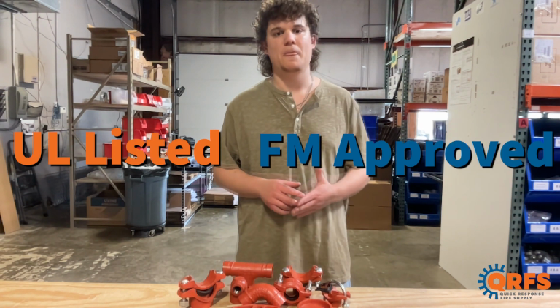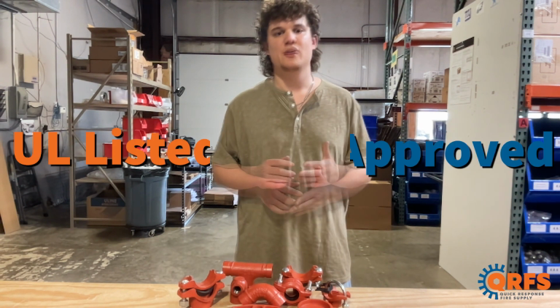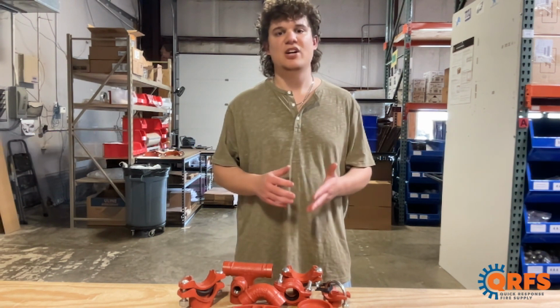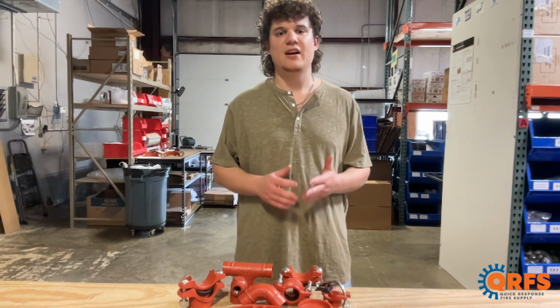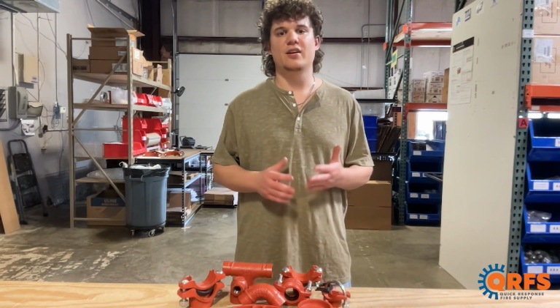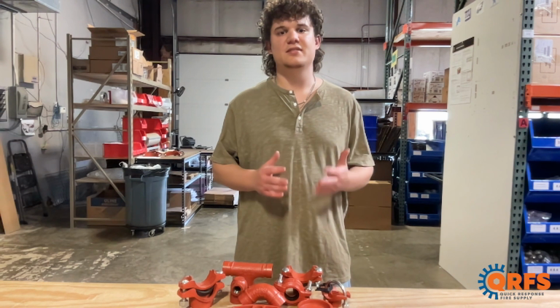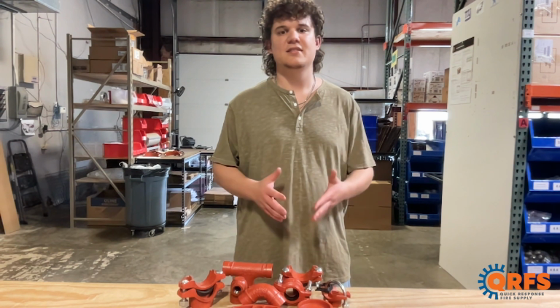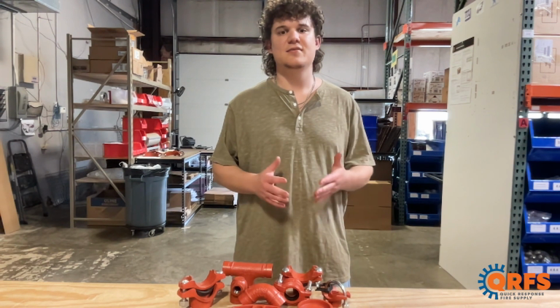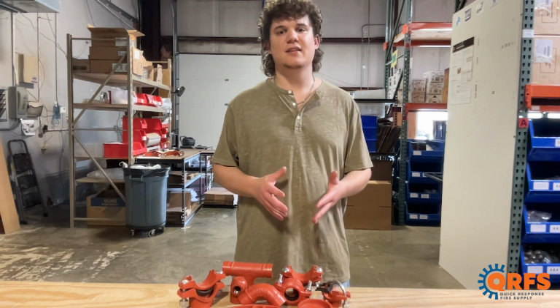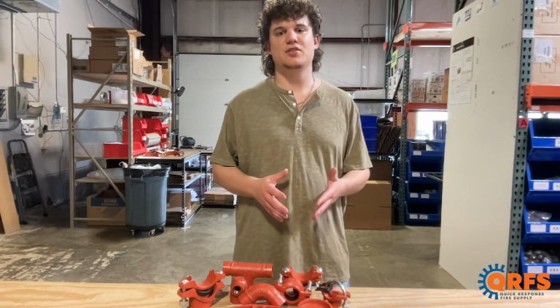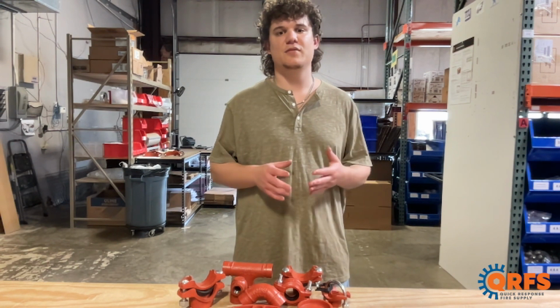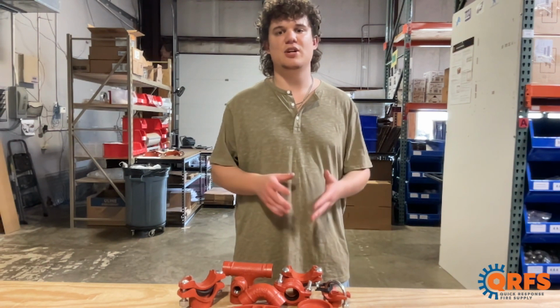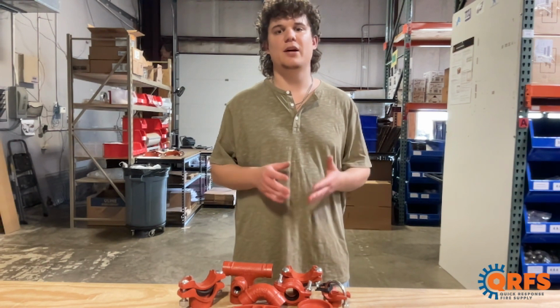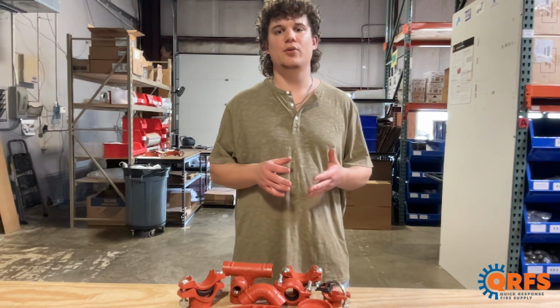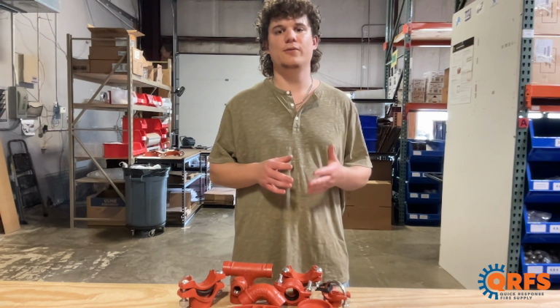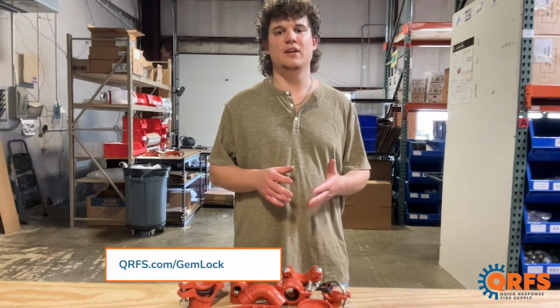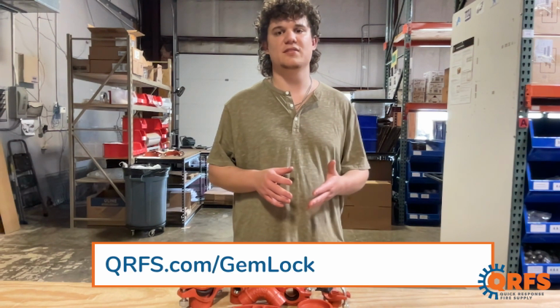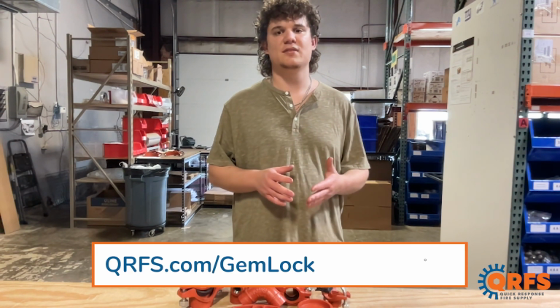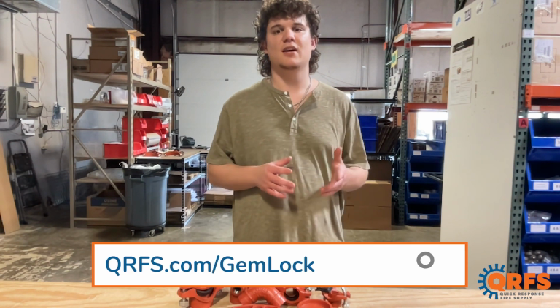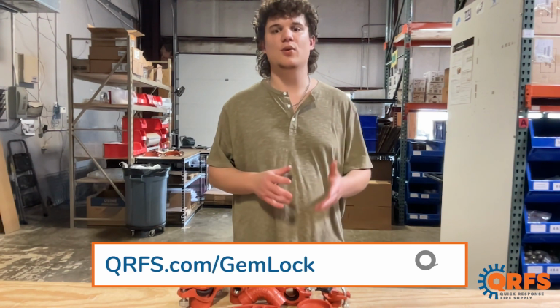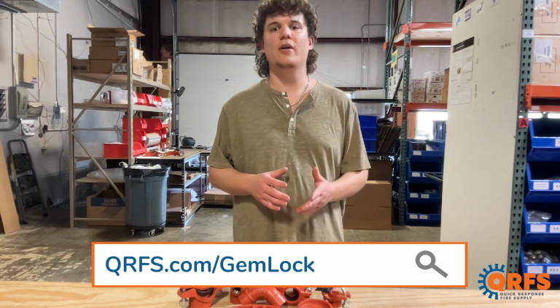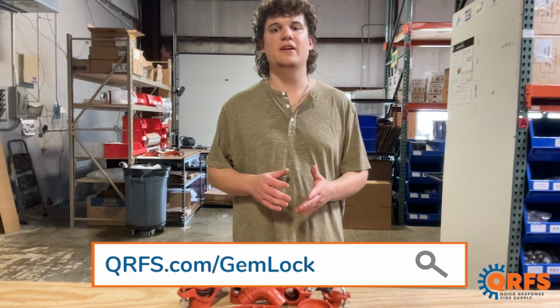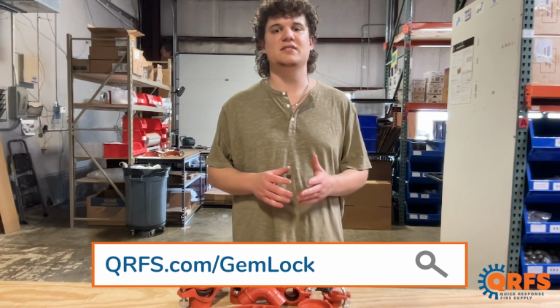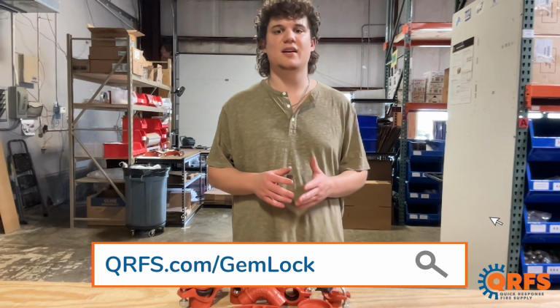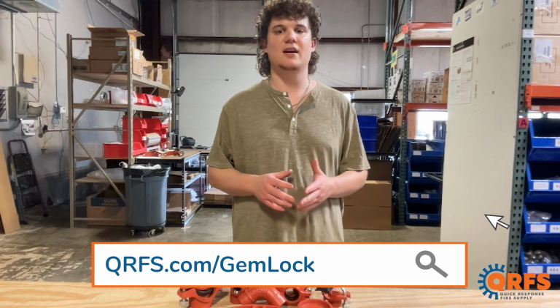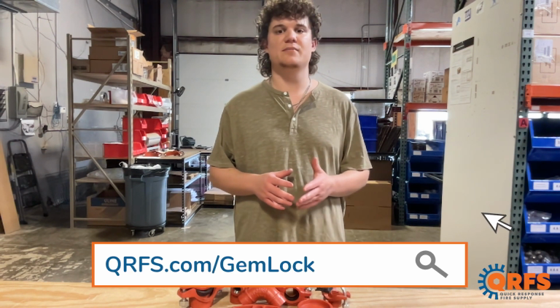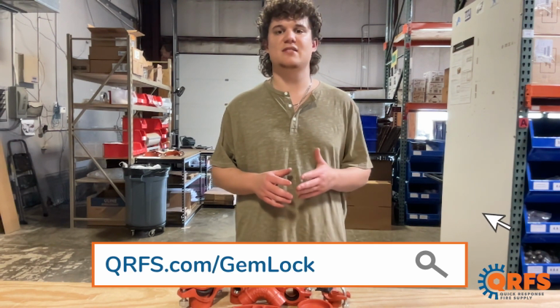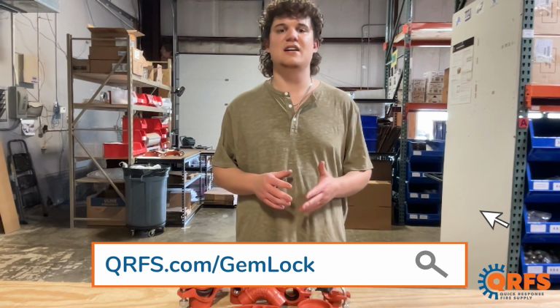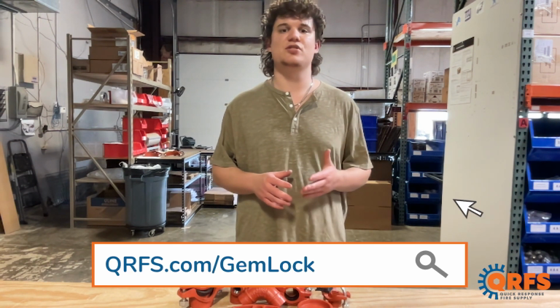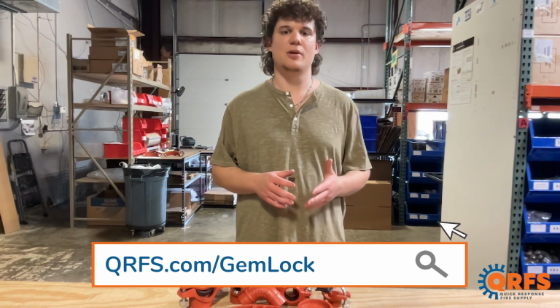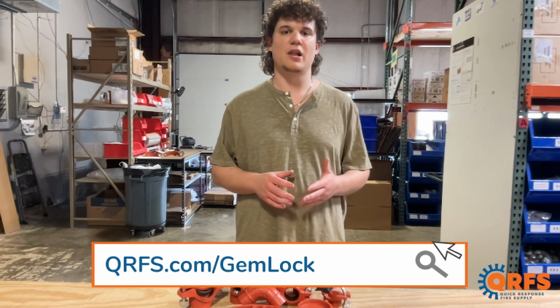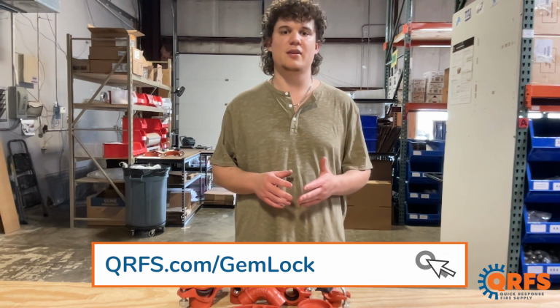You can check out our extensive selection of Gemlock groove fittings at qrfs.com/gemlock.